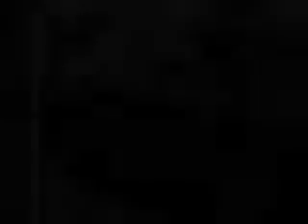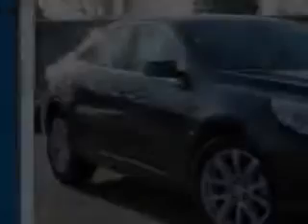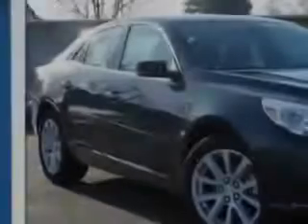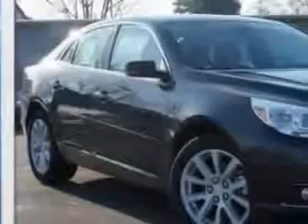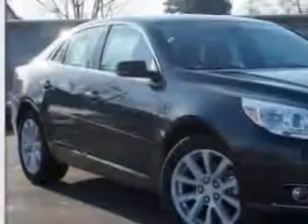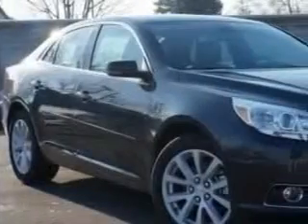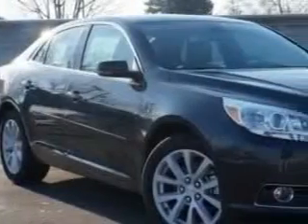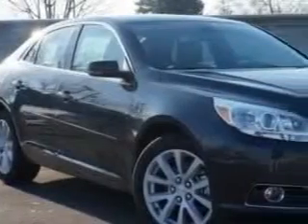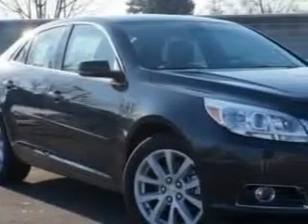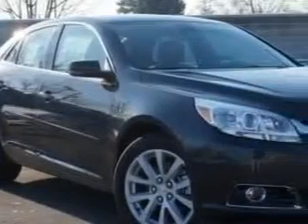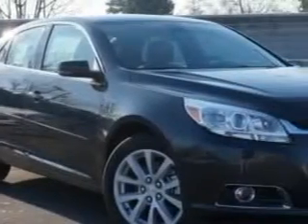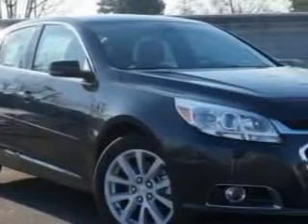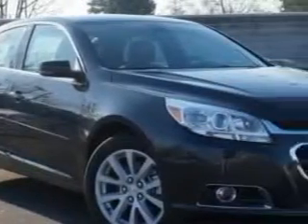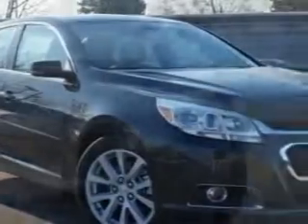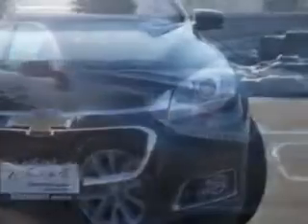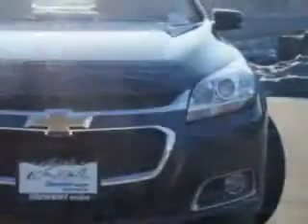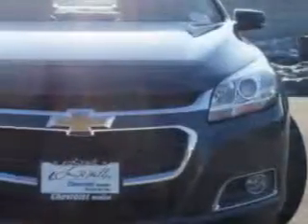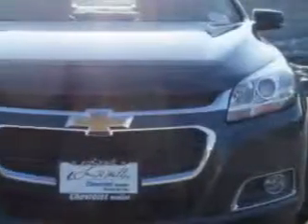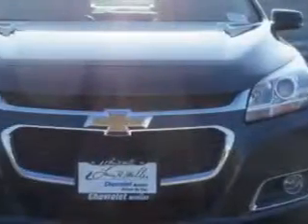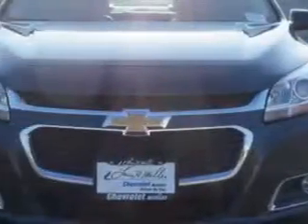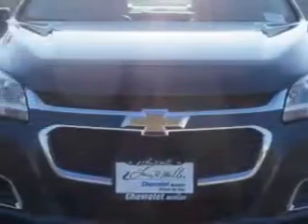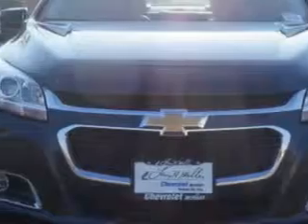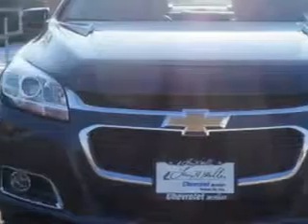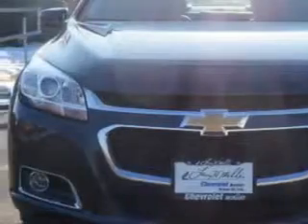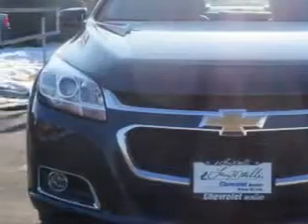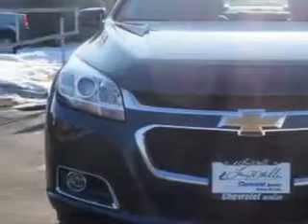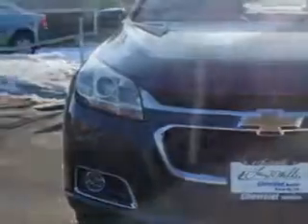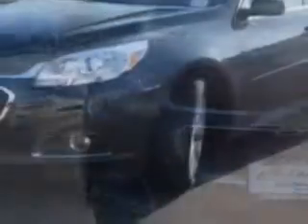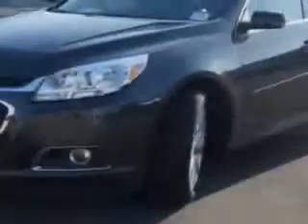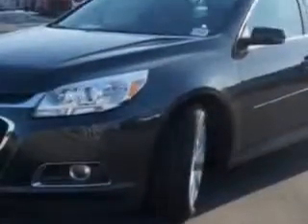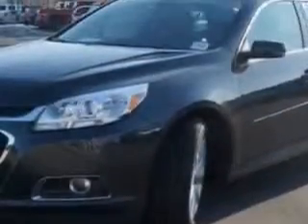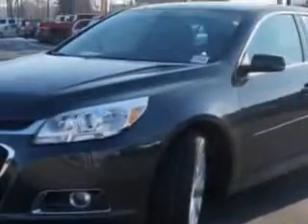You will love this ashen gray 2014 Chevrolet Malibu Sedan LT, equipped with a four-cylinder engine and an automatic transmission.